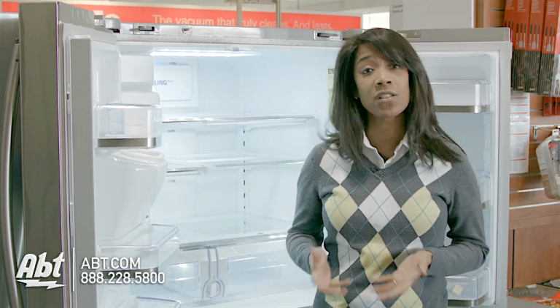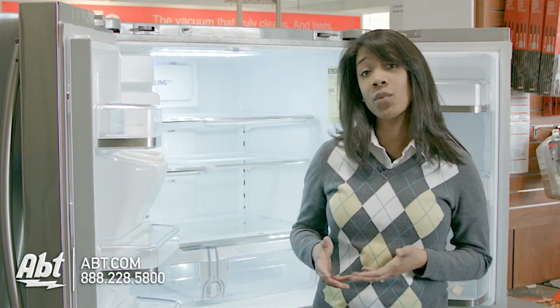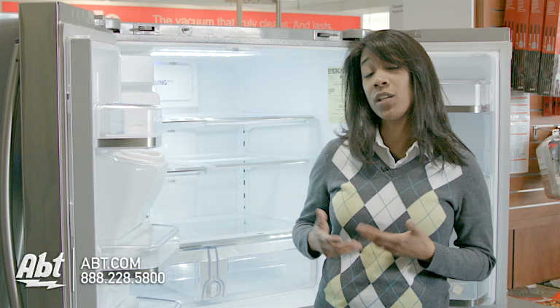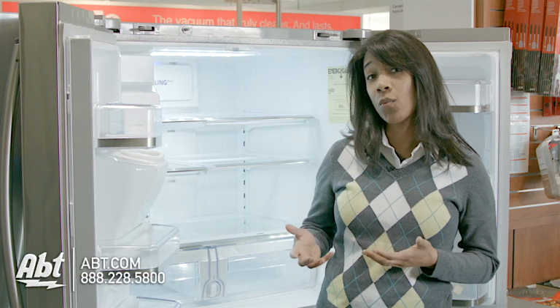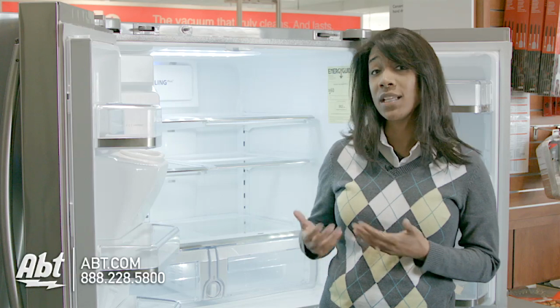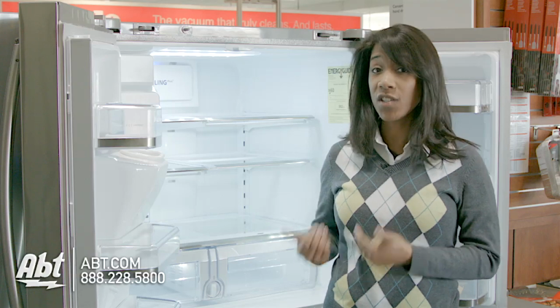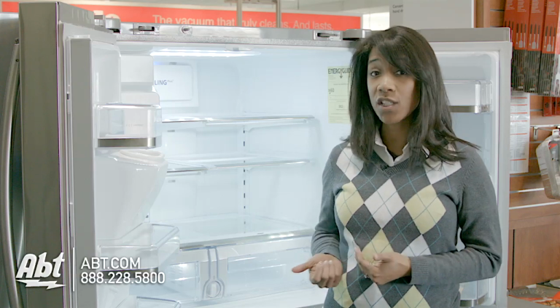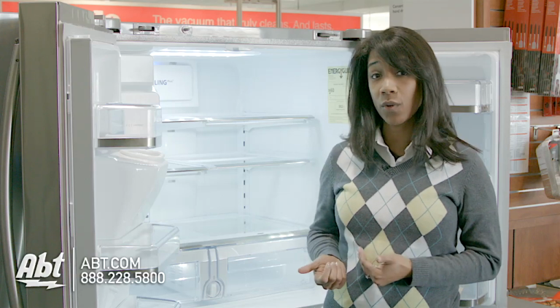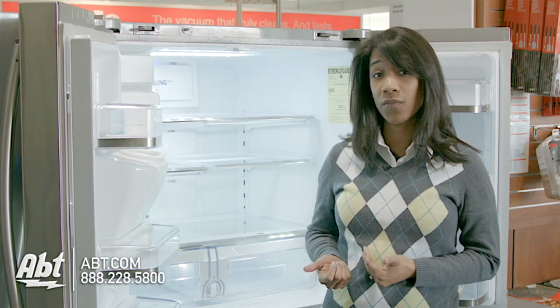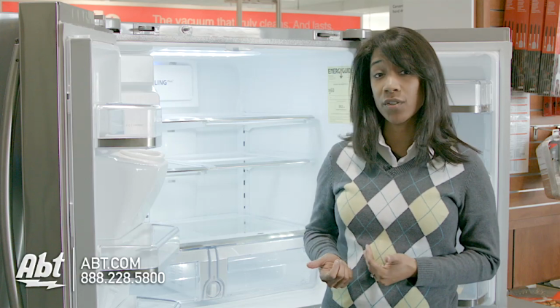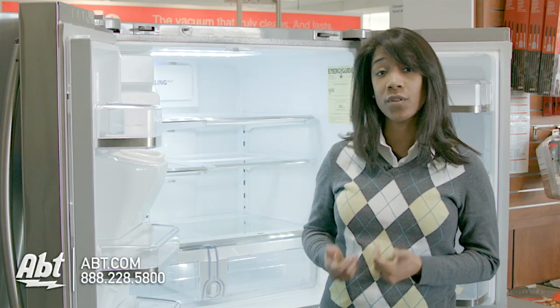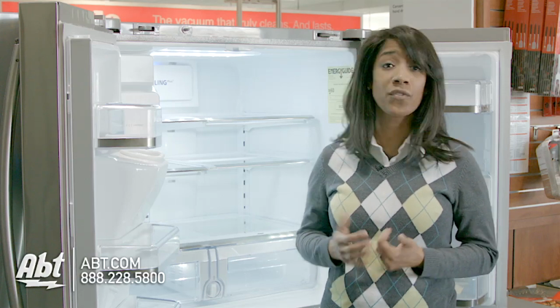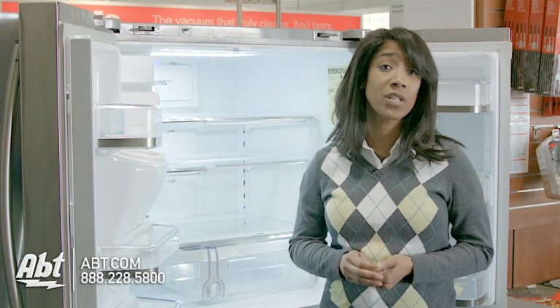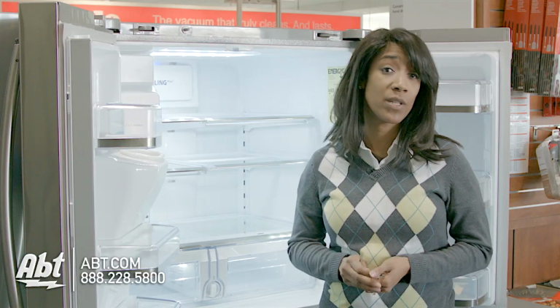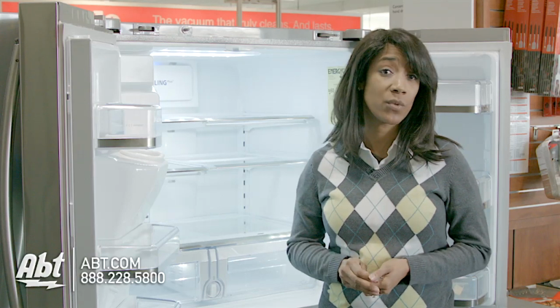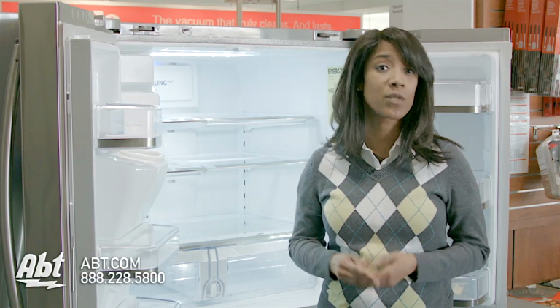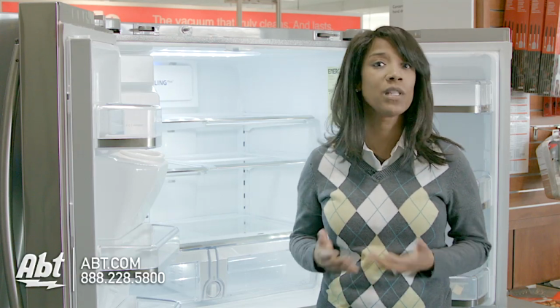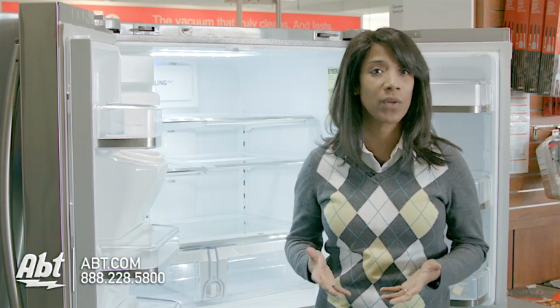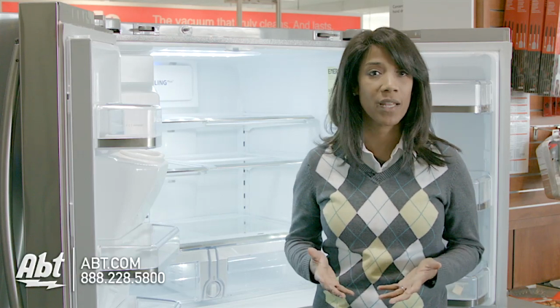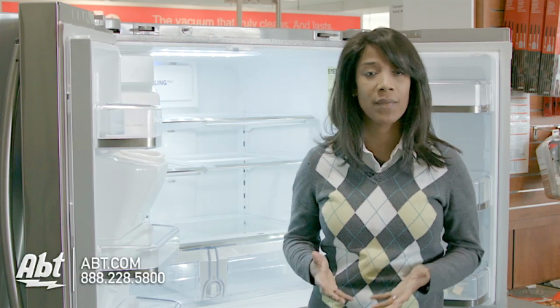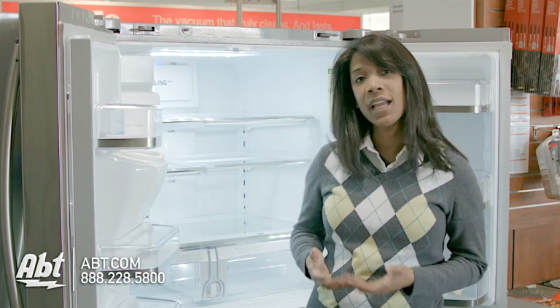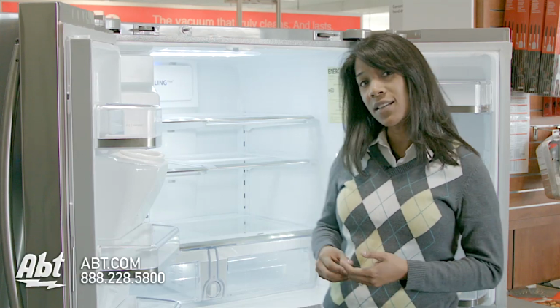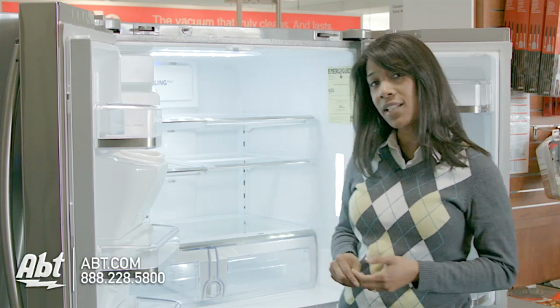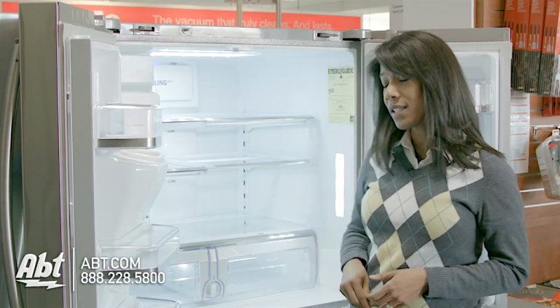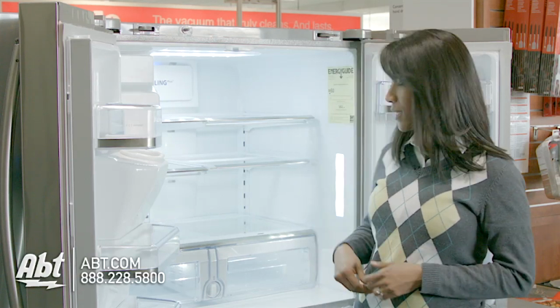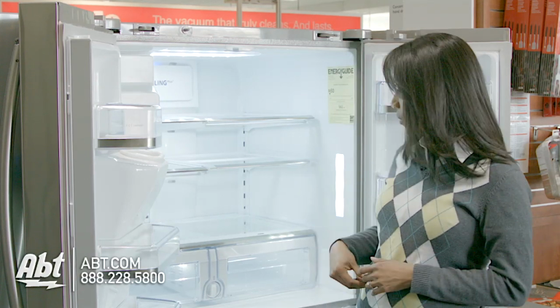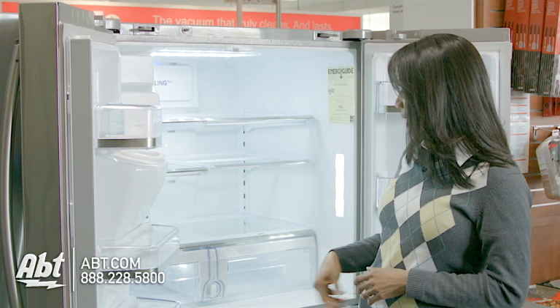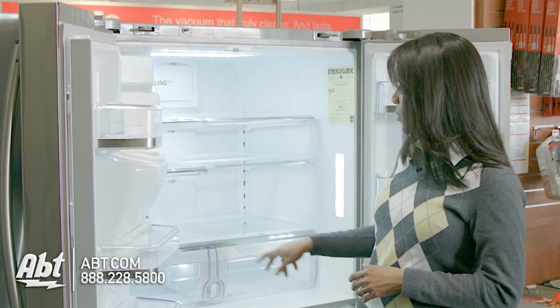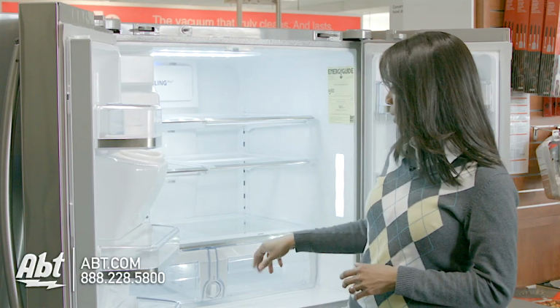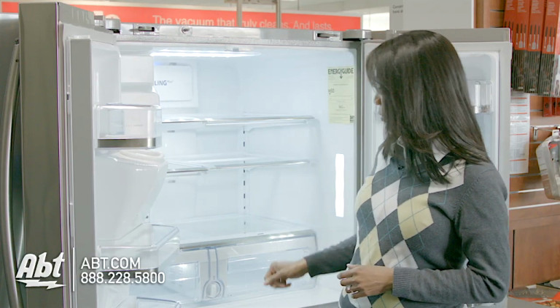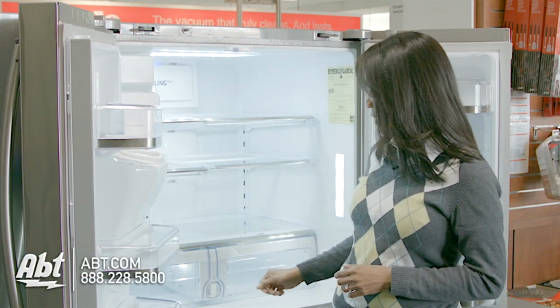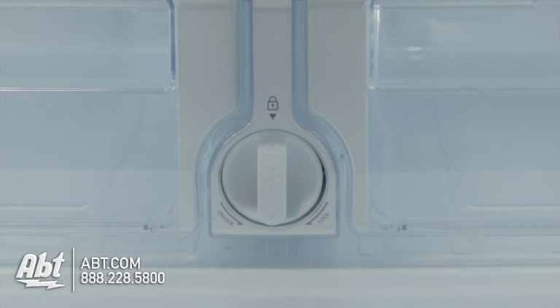So now that we know we need to change our water filter, the first thing we do is locate it. In this case, it's located between the crispers.